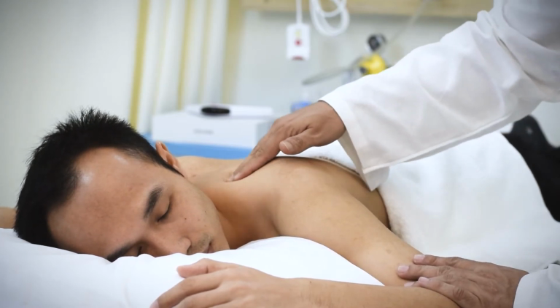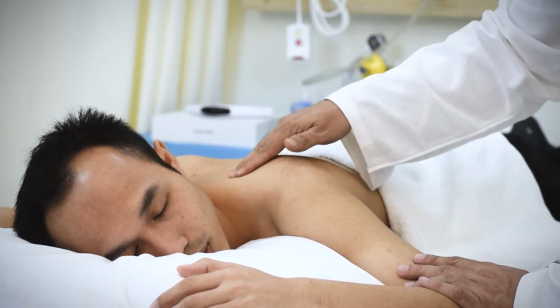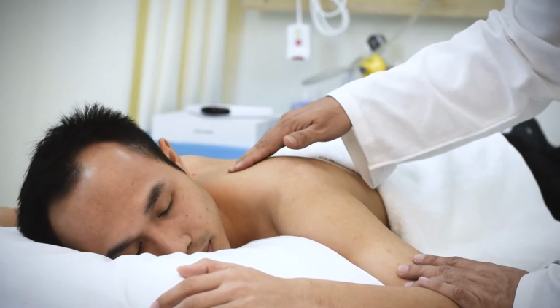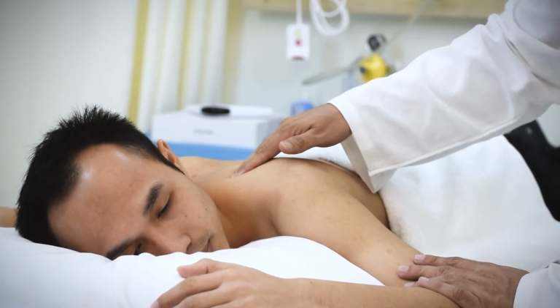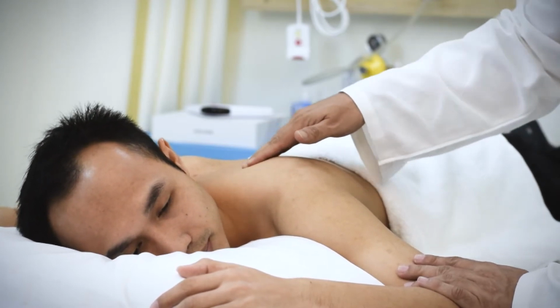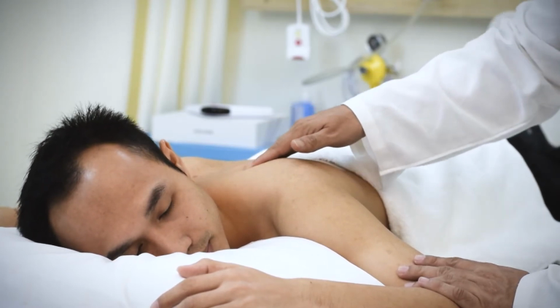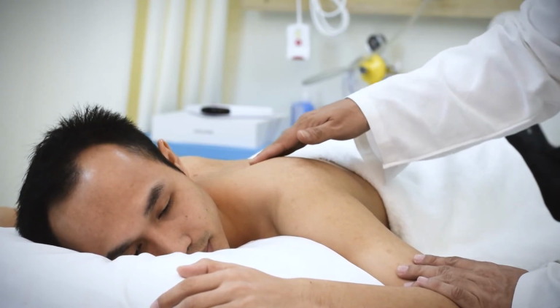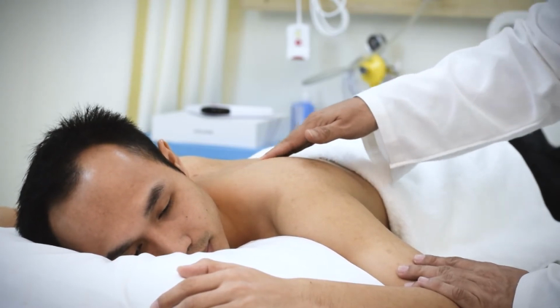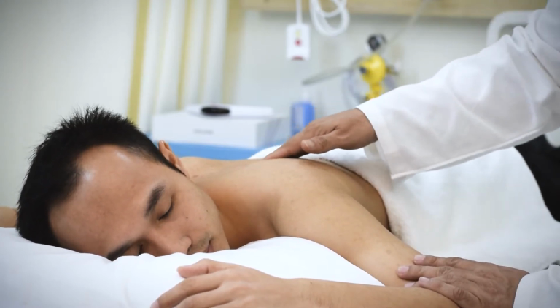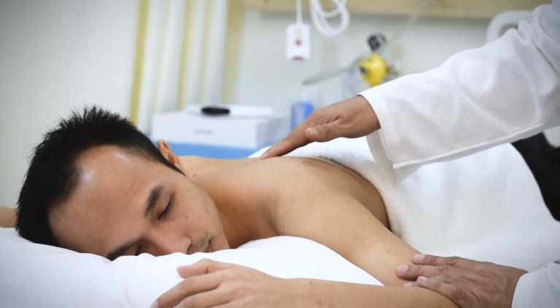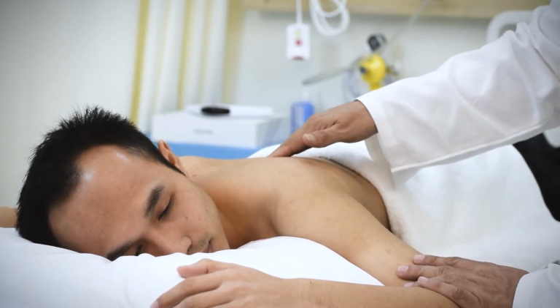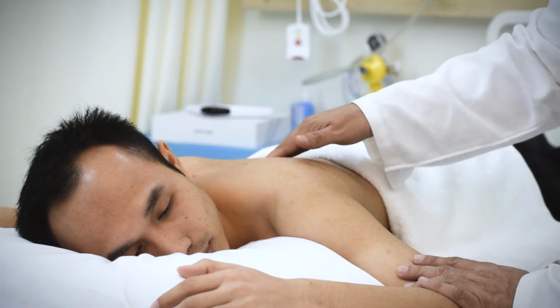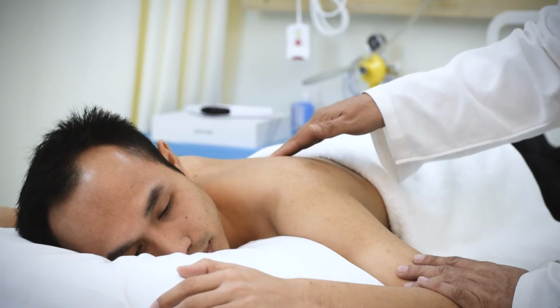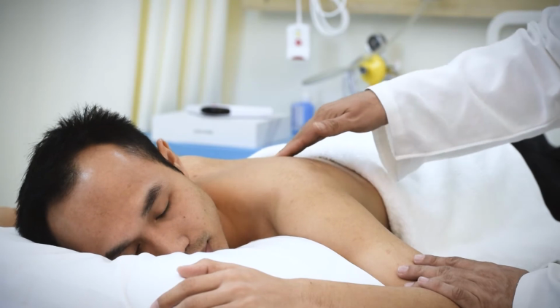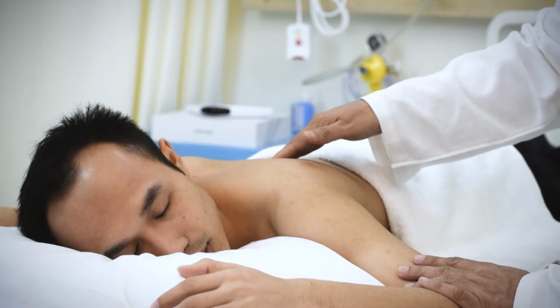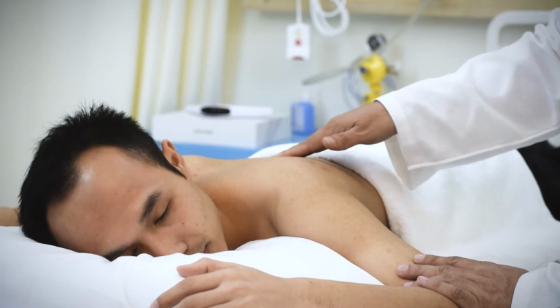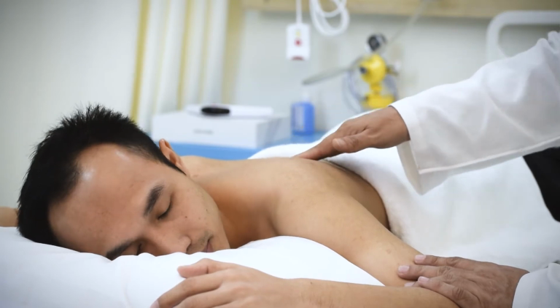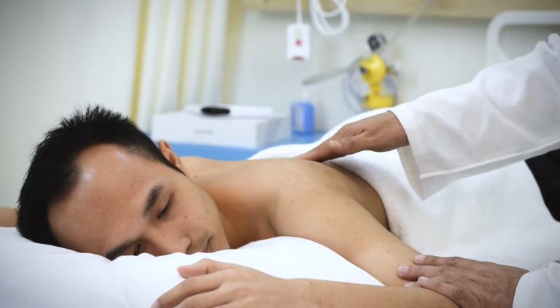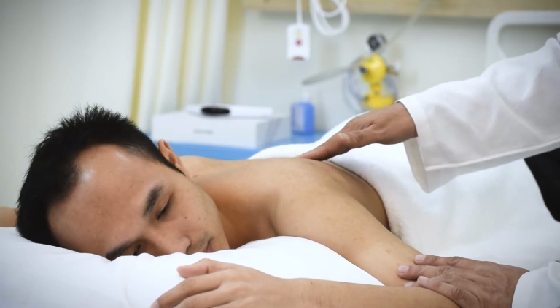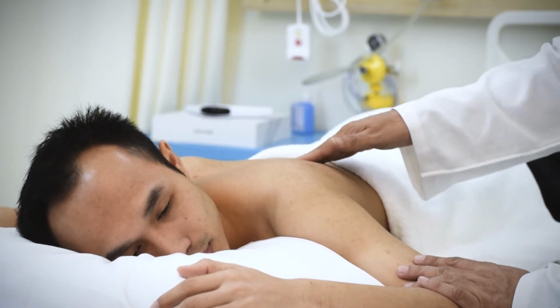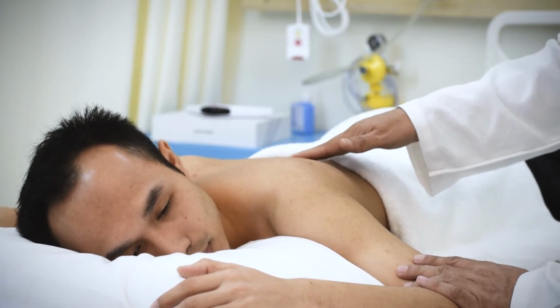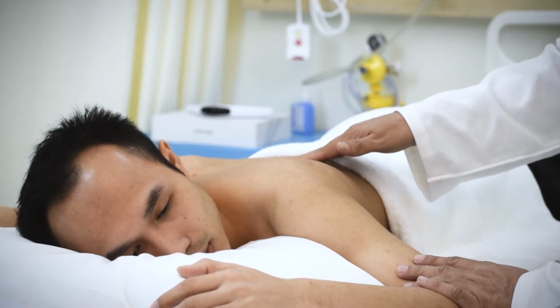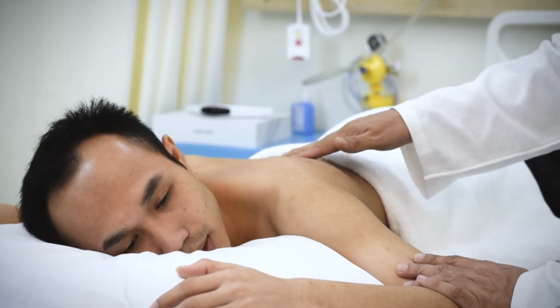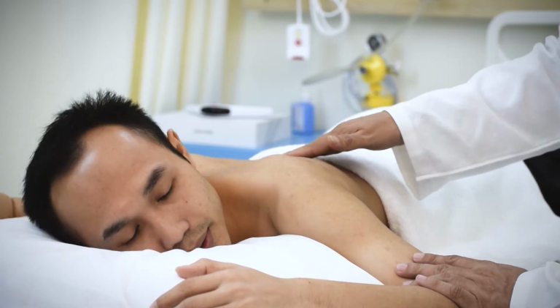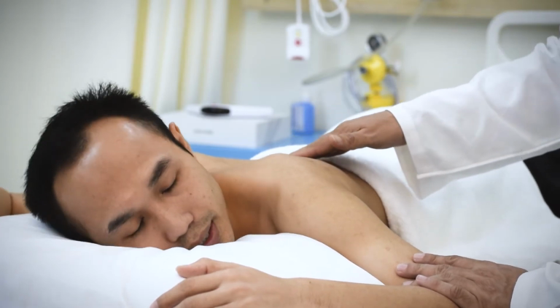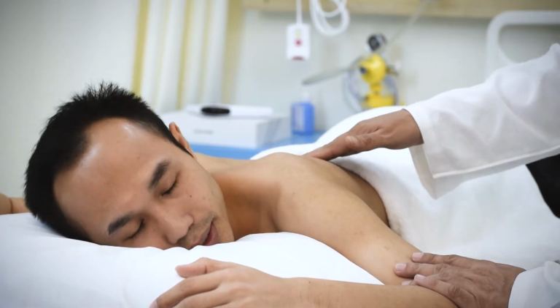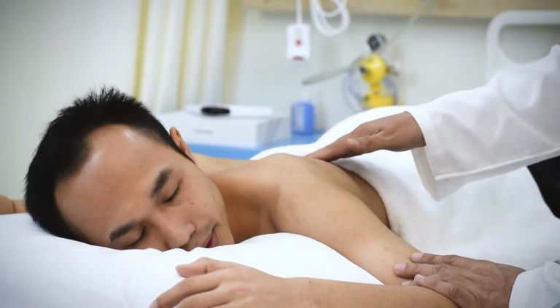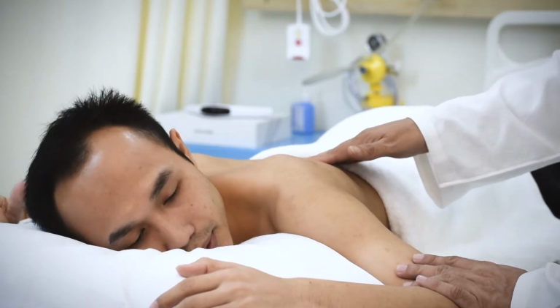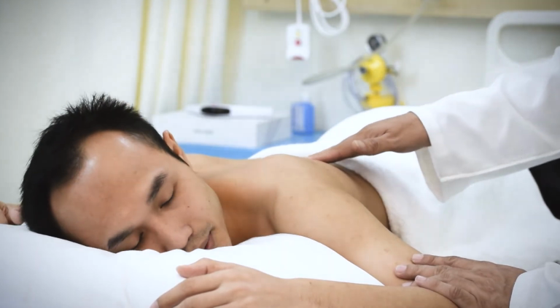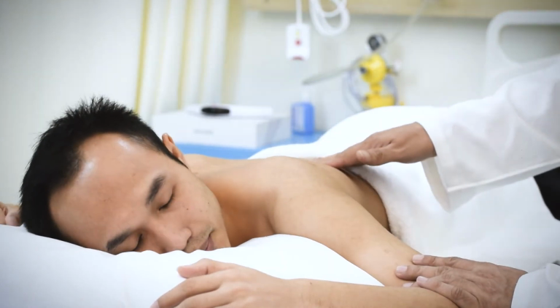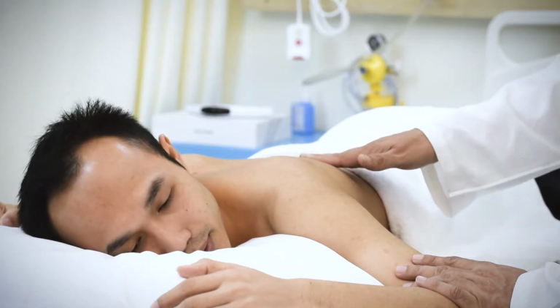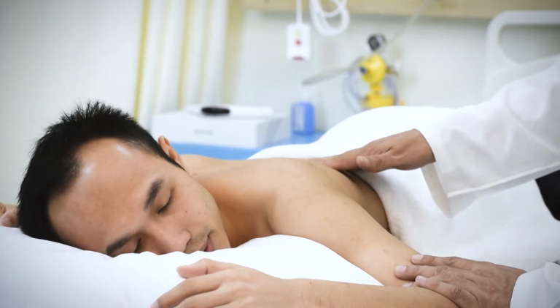Identify the tender points and concentrate the treatment with Cura Laser over this area for optimum results.